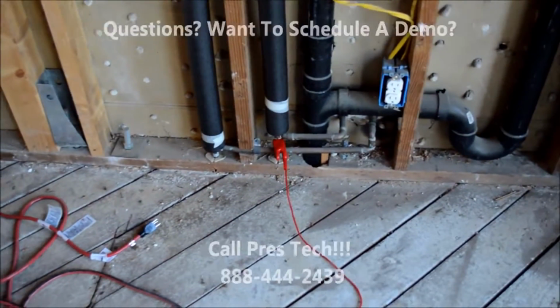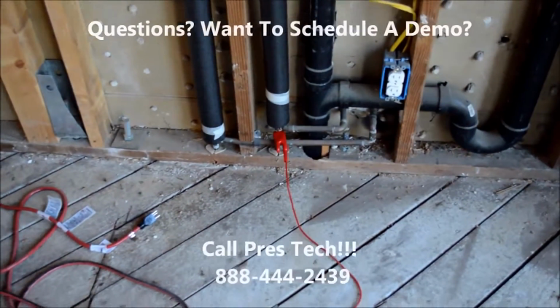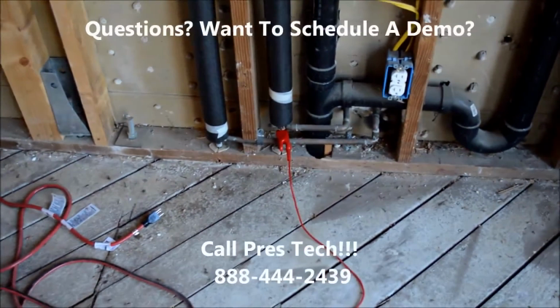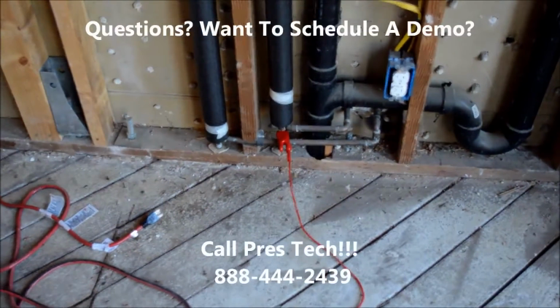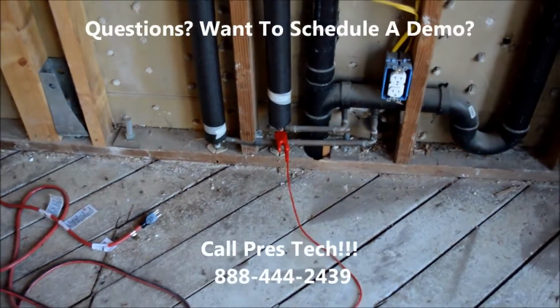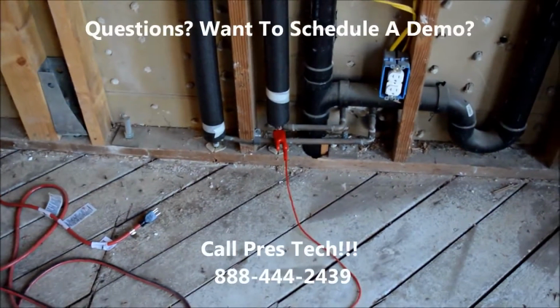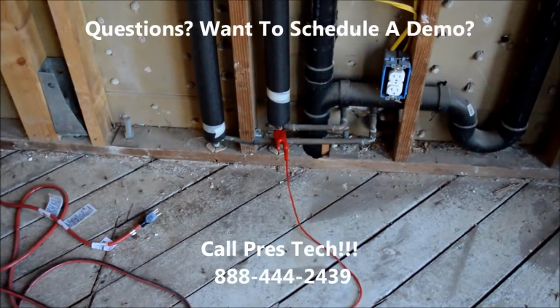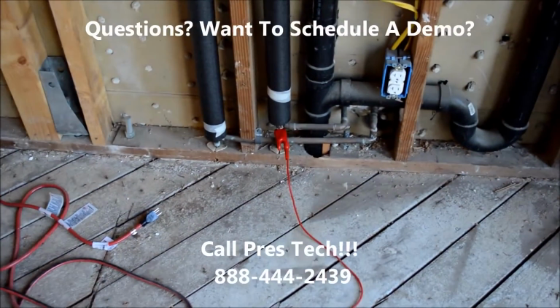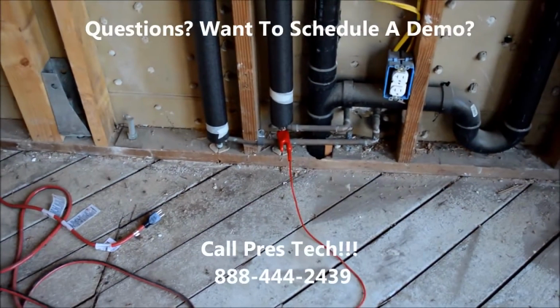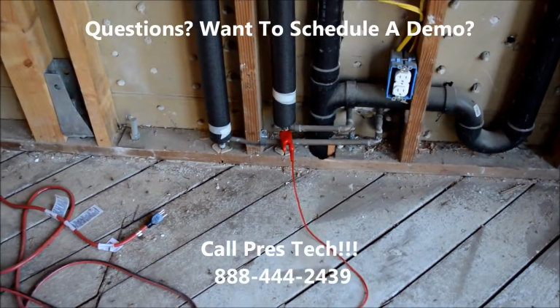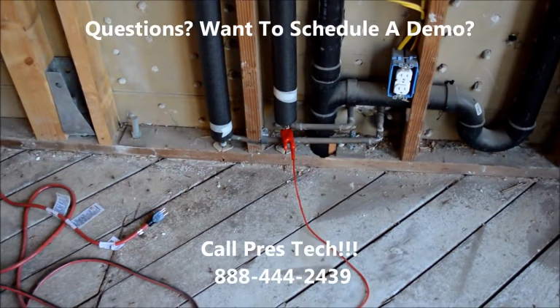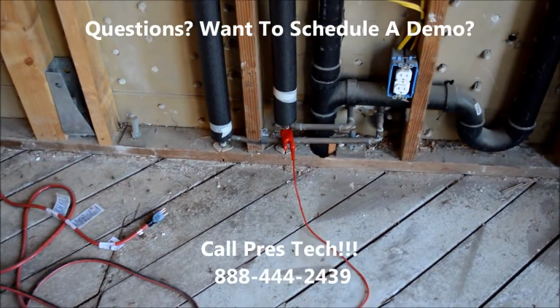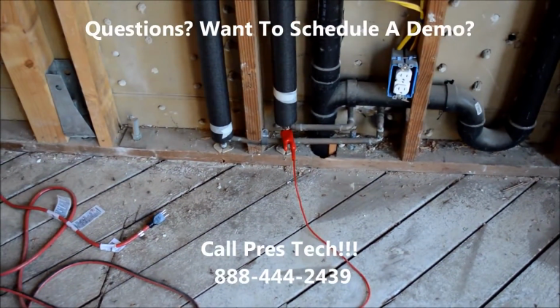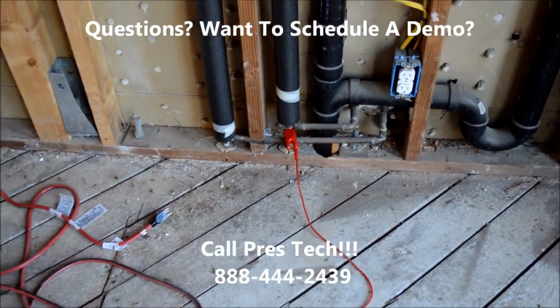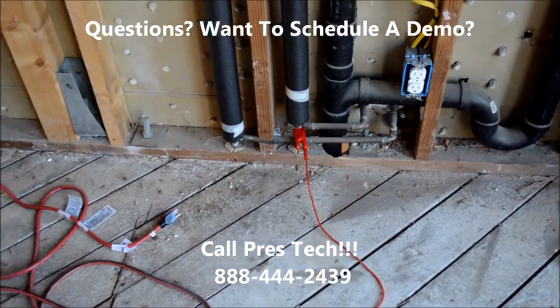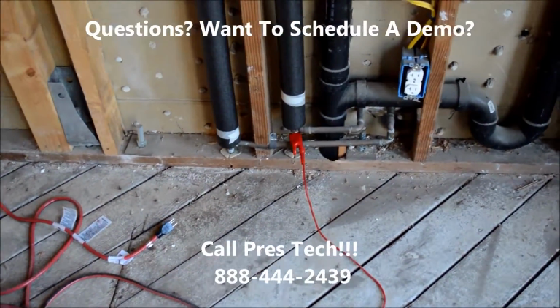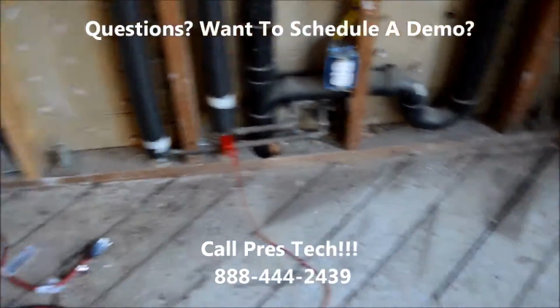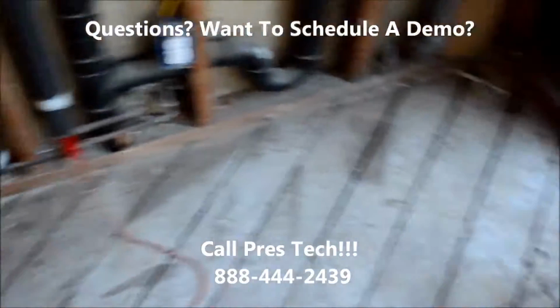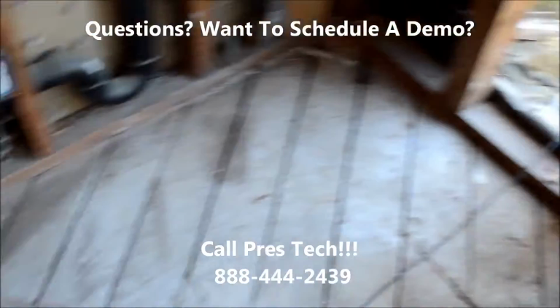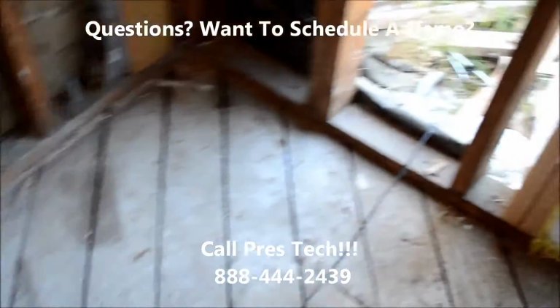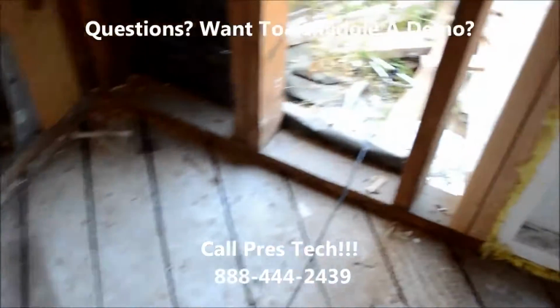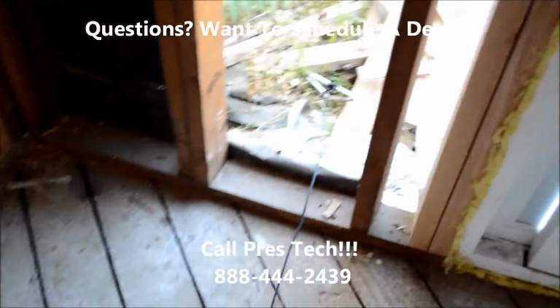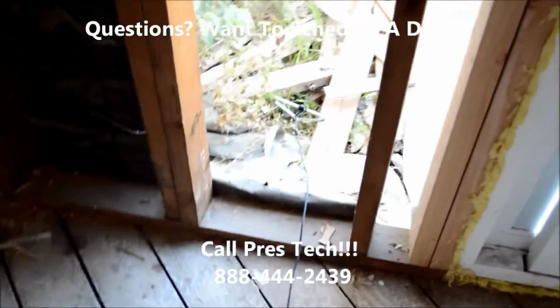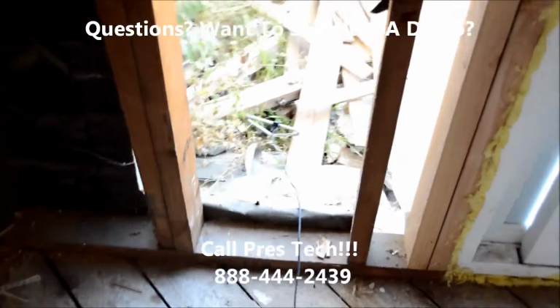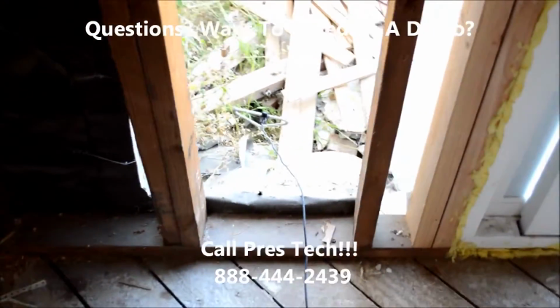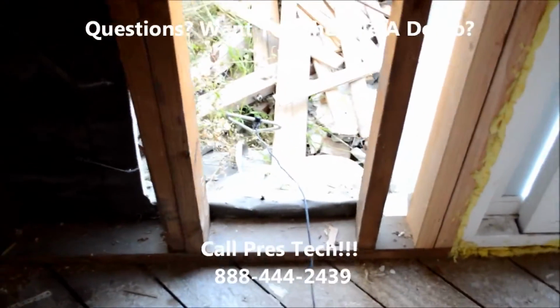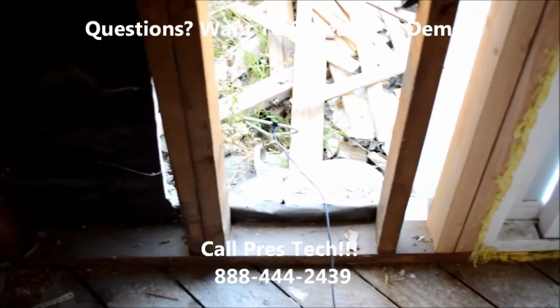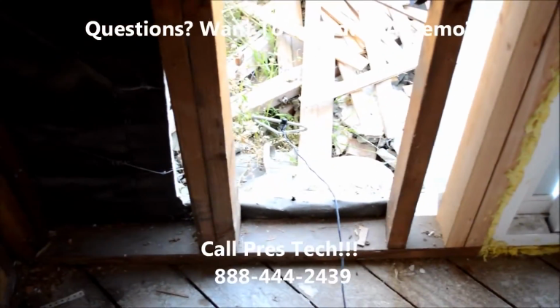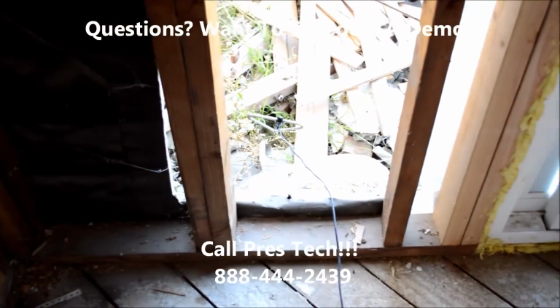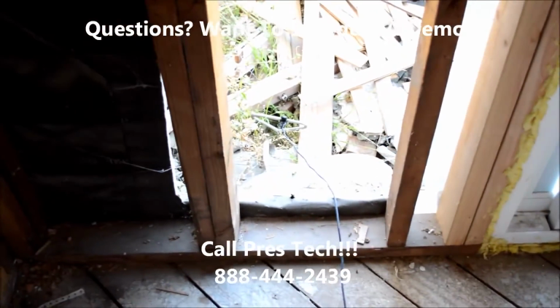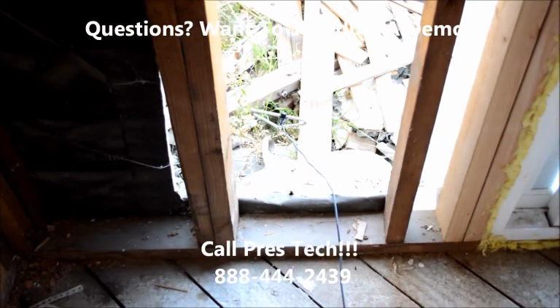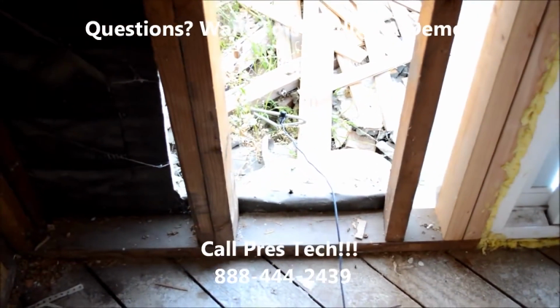It's directly connected to a copper line. It also is grounded.